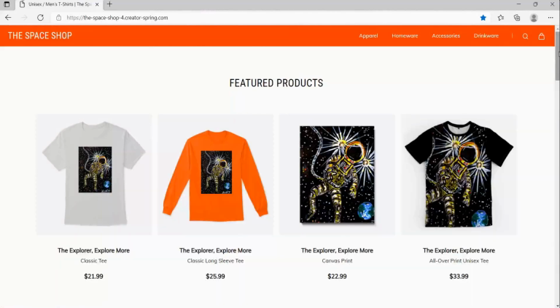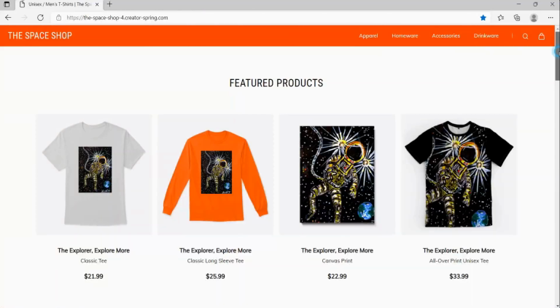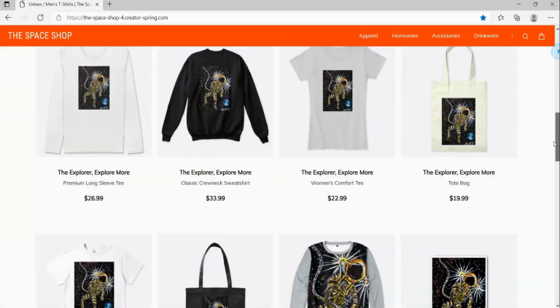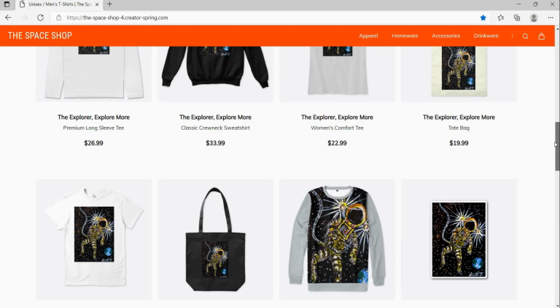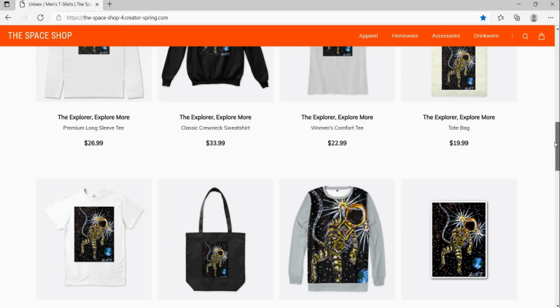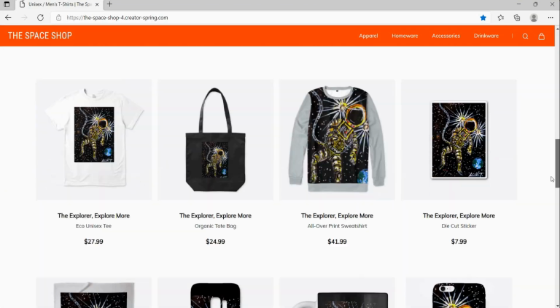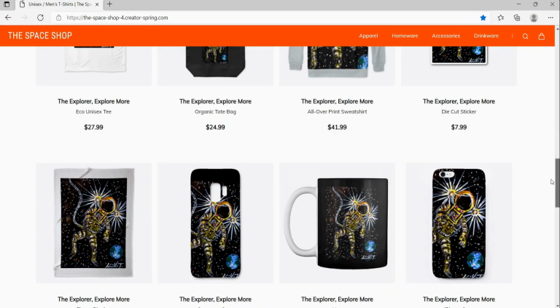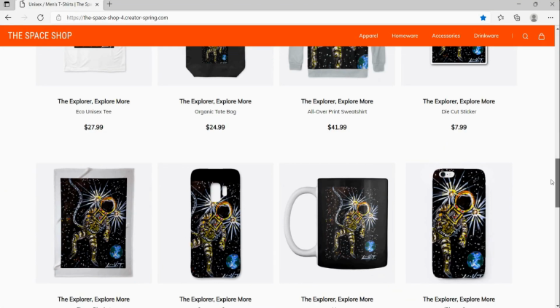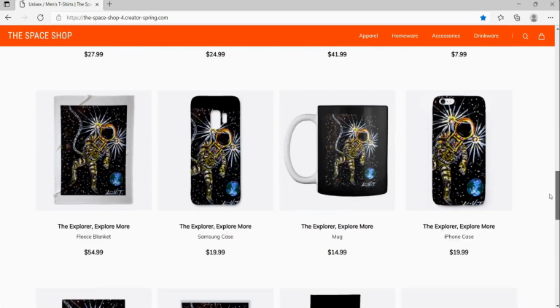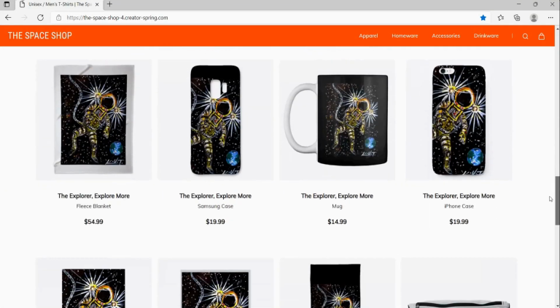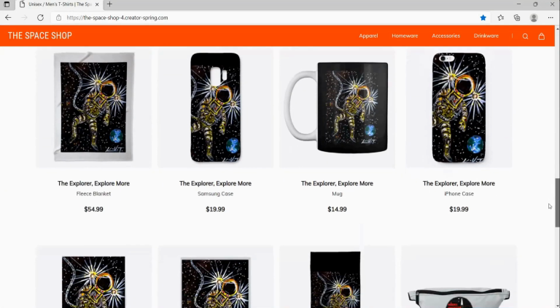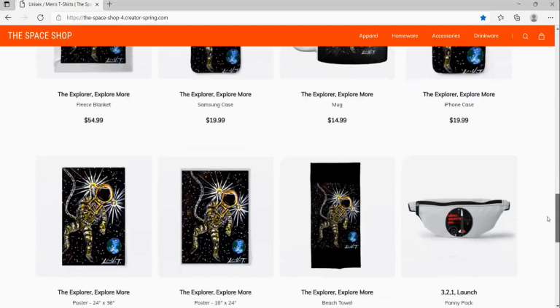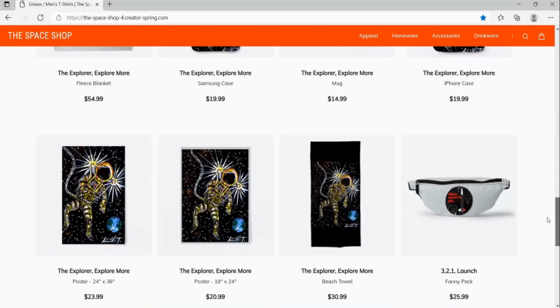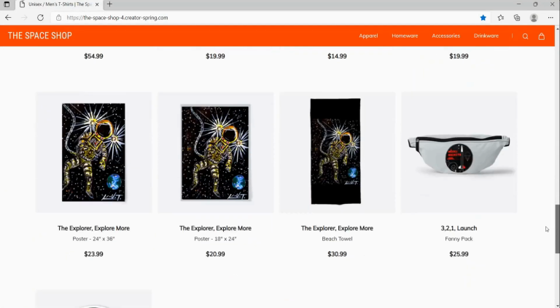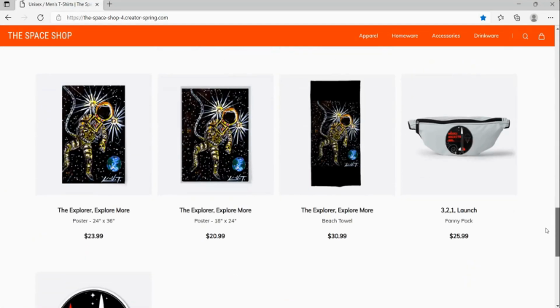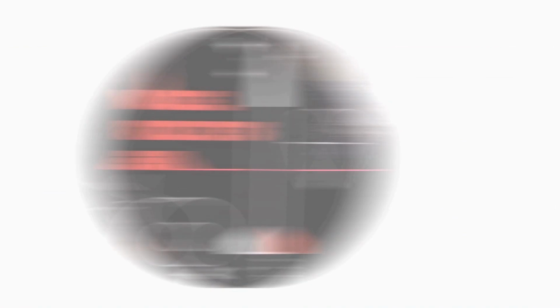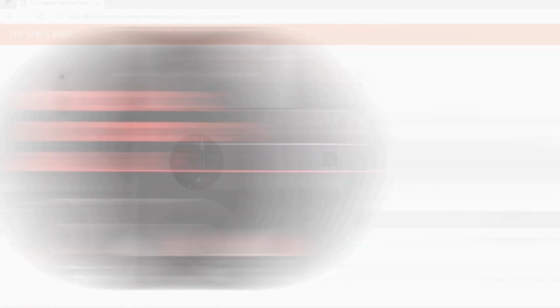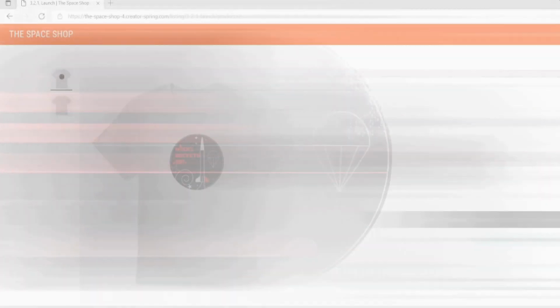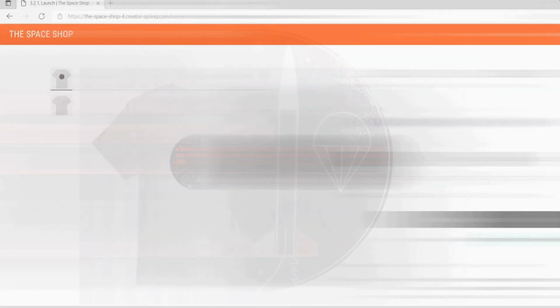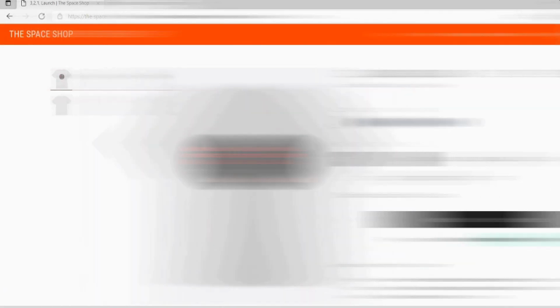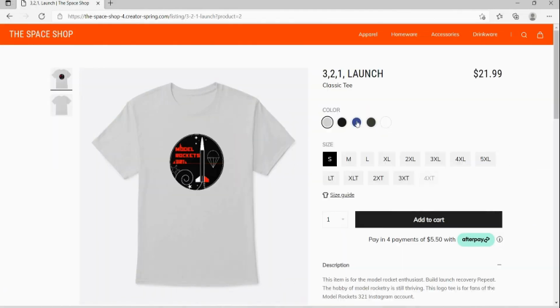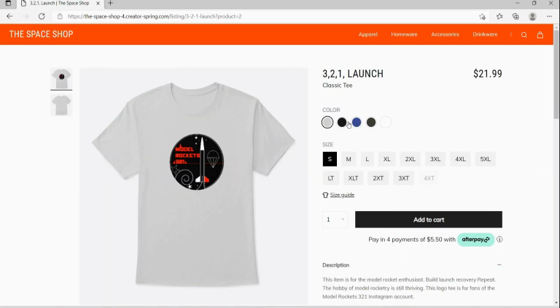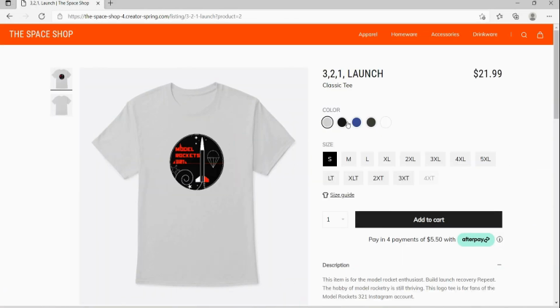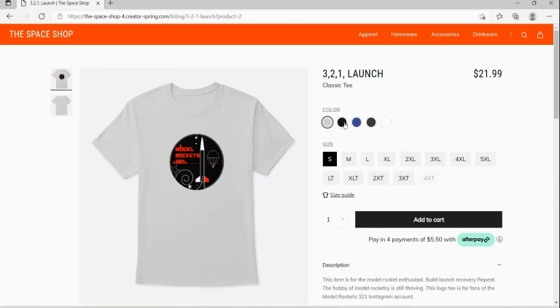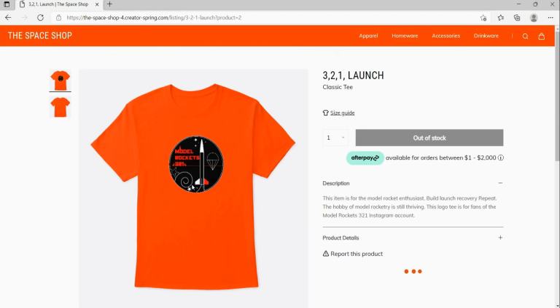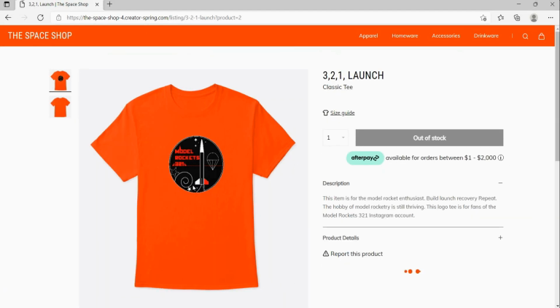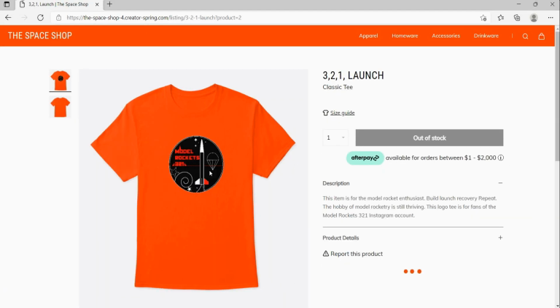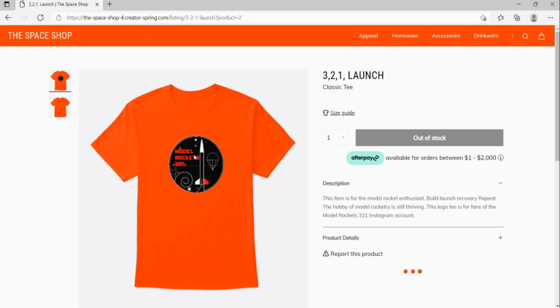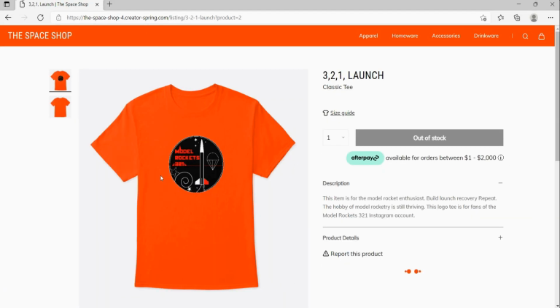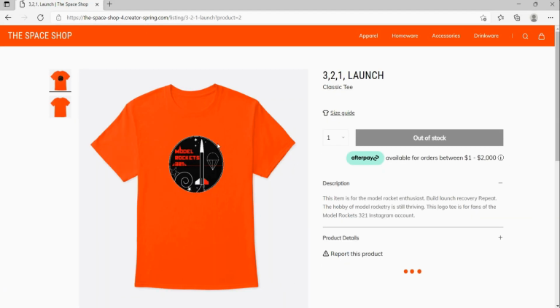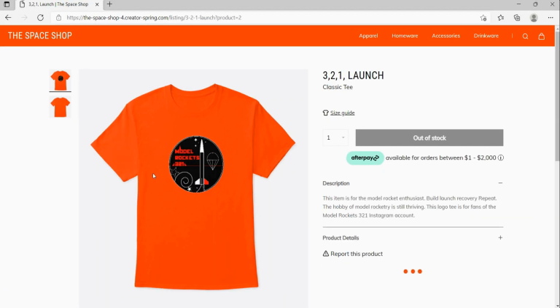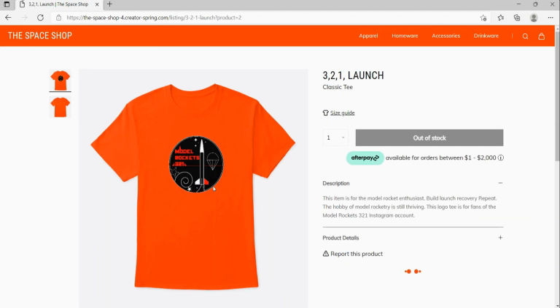Be sure to visit the Model Rockets321 Space Shop for logo tees, mugs, and other space-related merchandise.